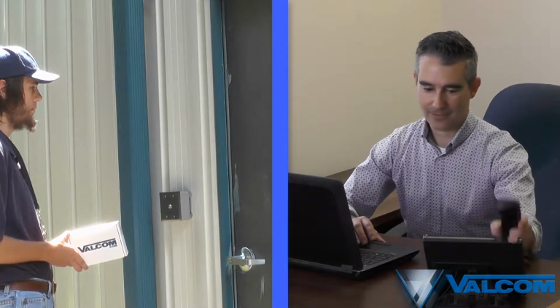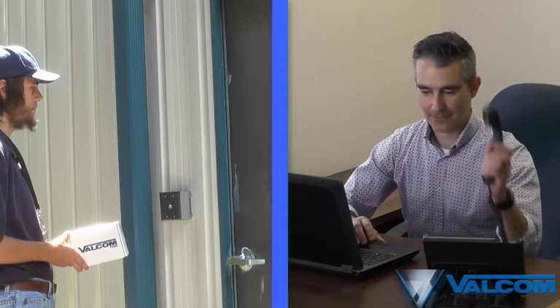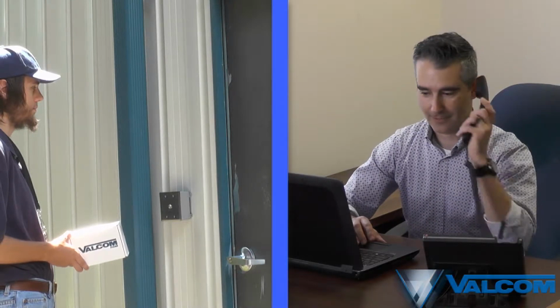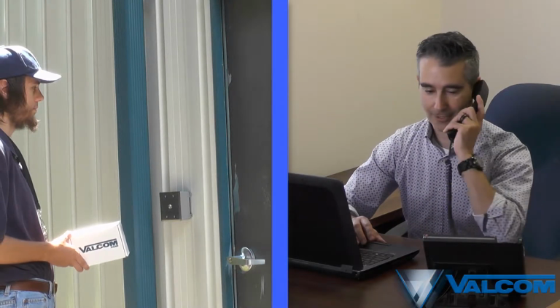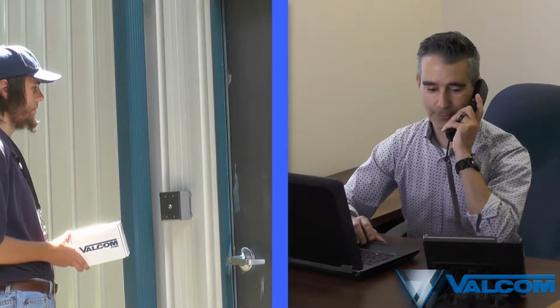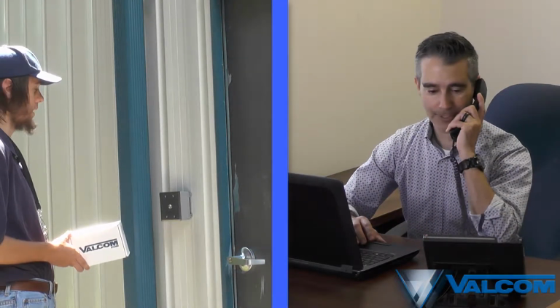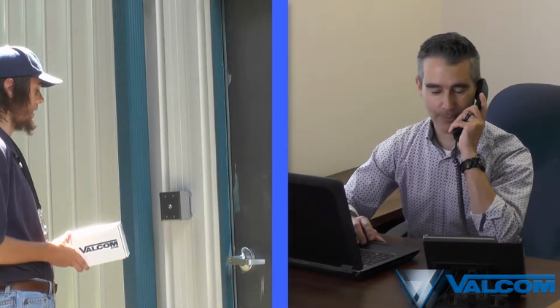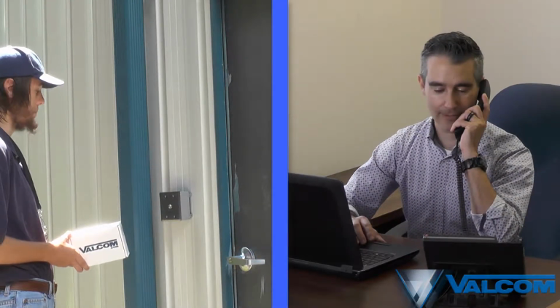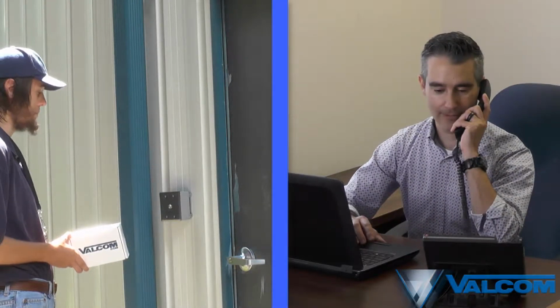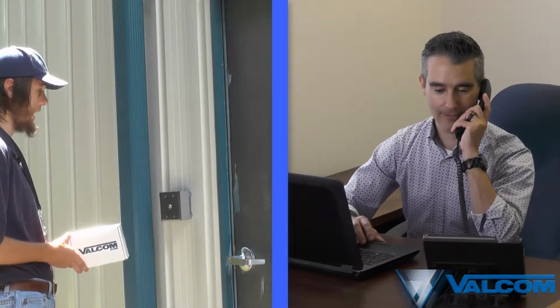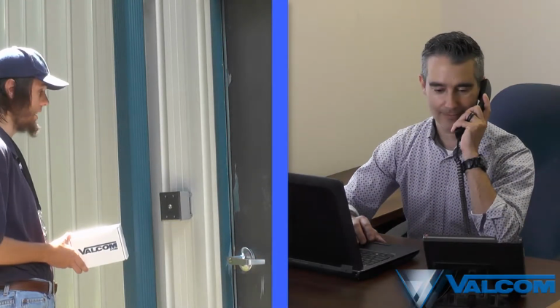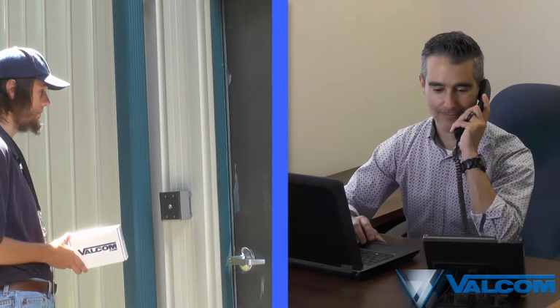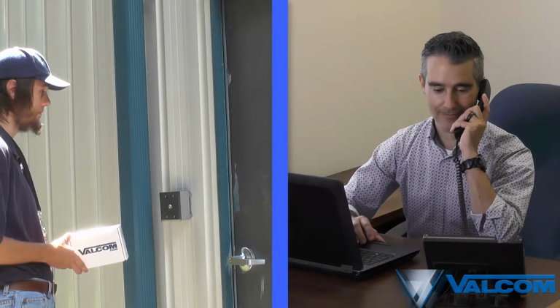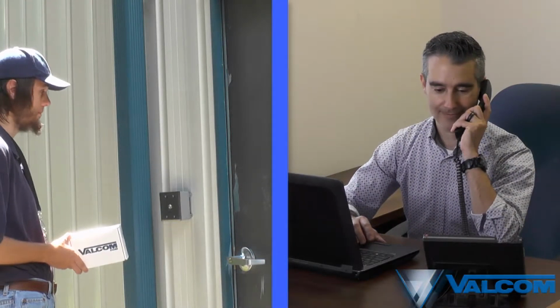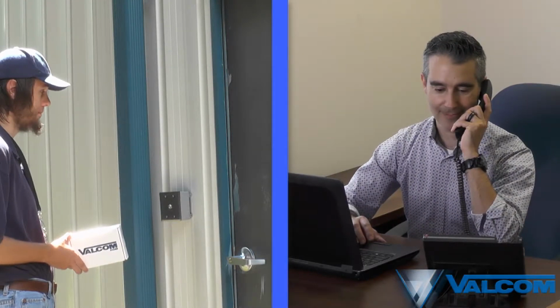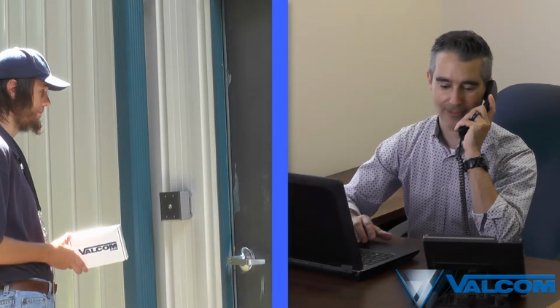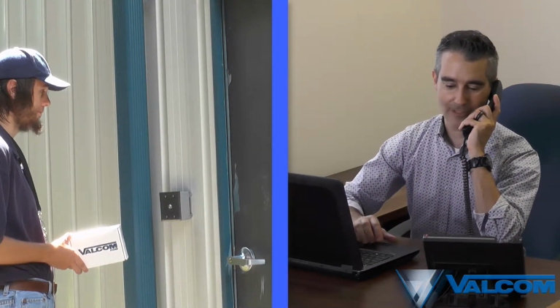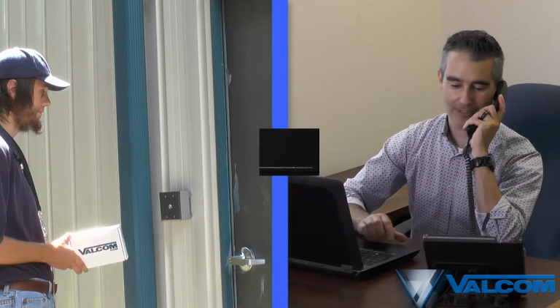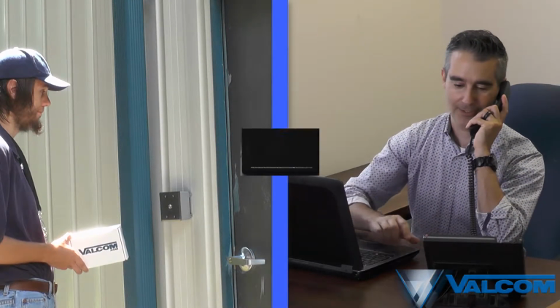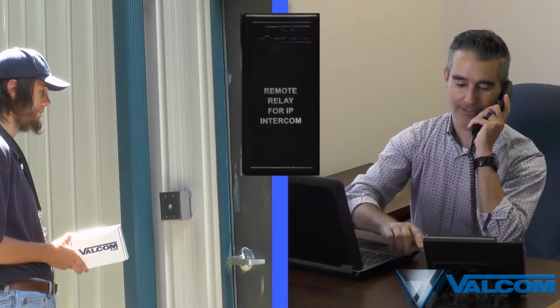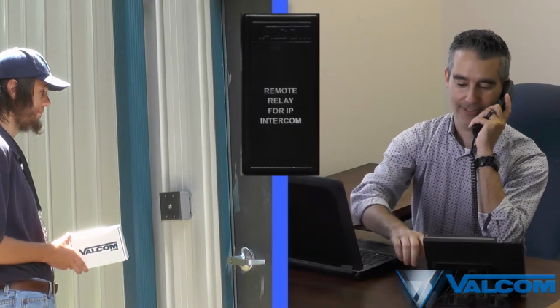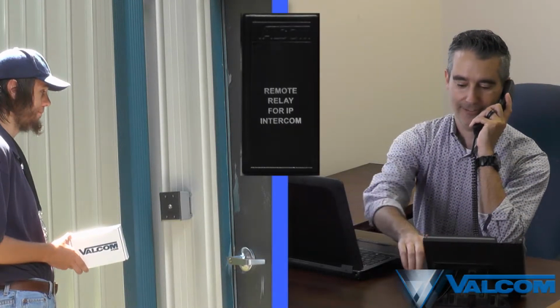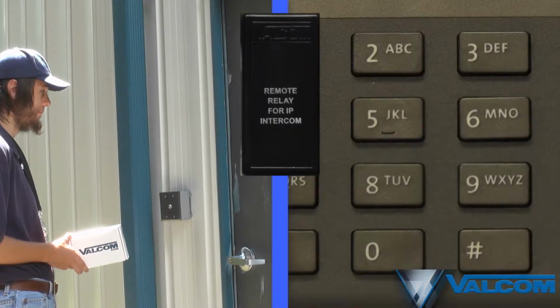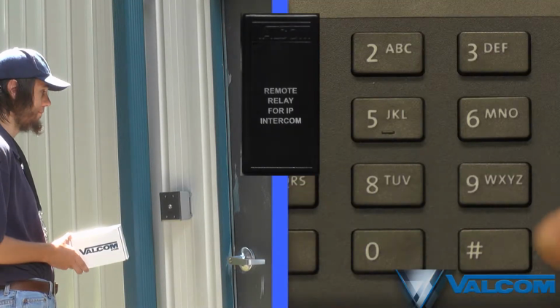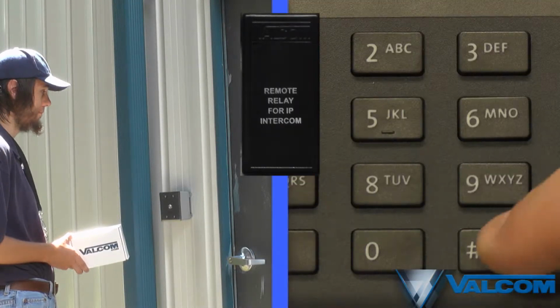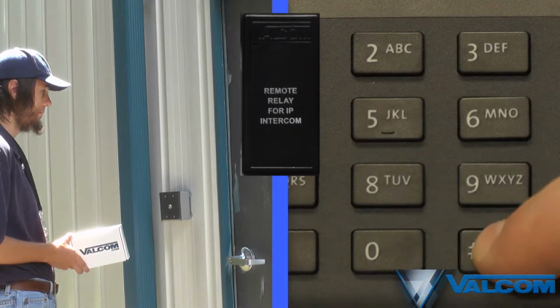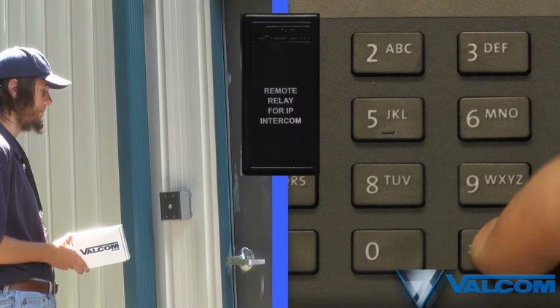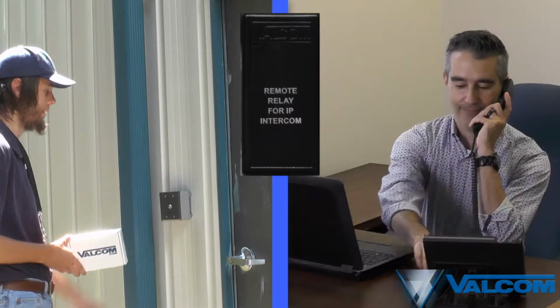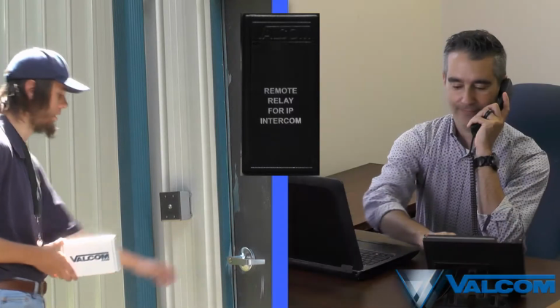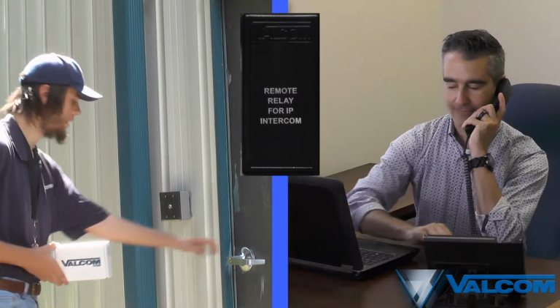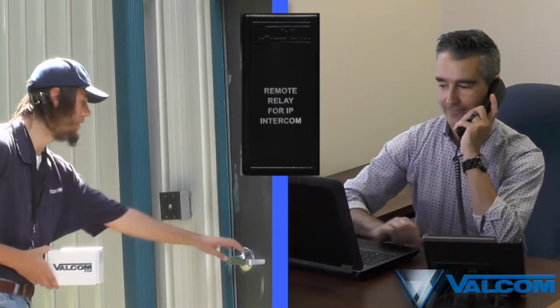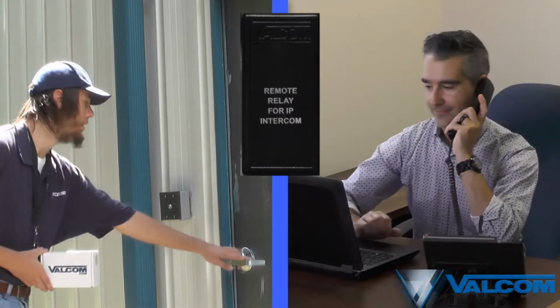Remote door unlocking is easy with the addition of an optional high security smart relay module.